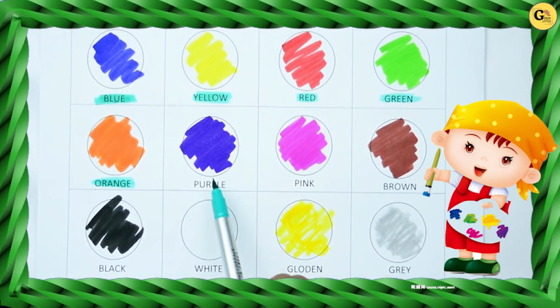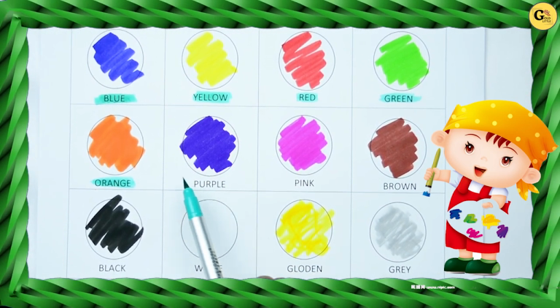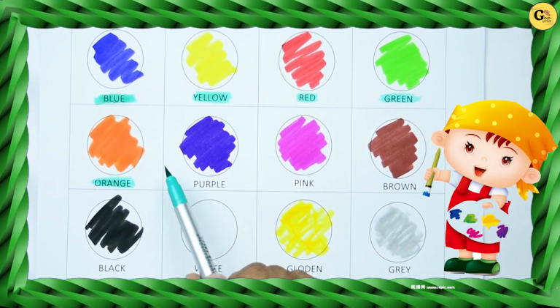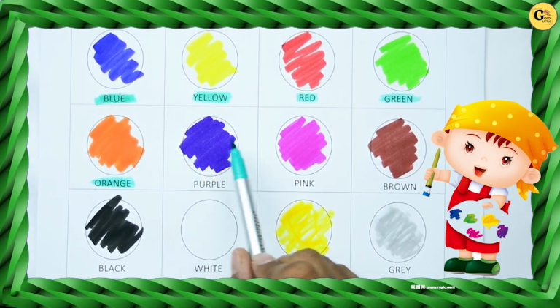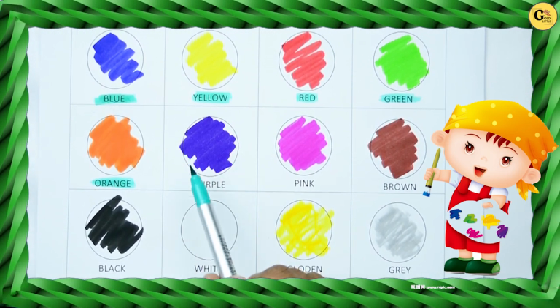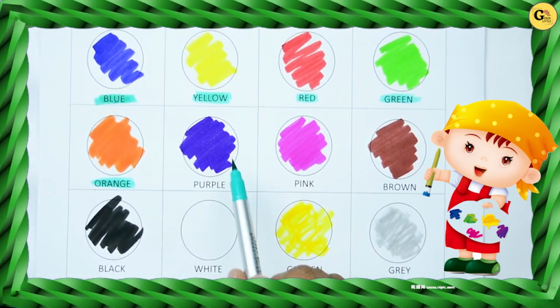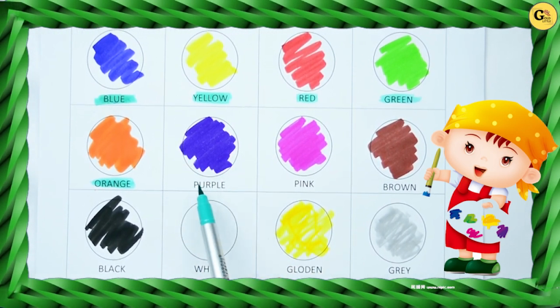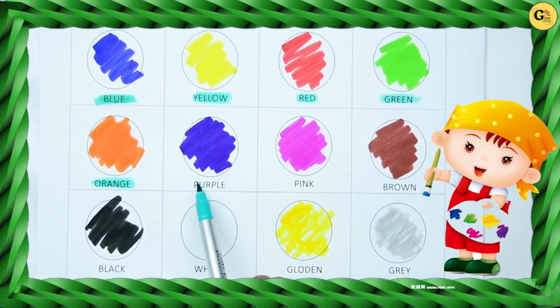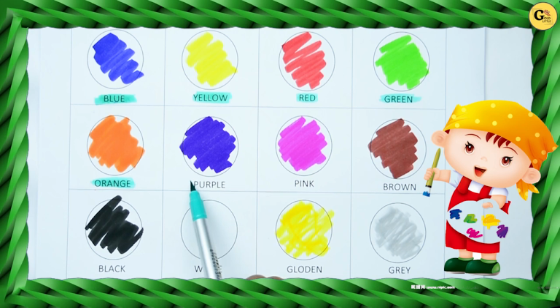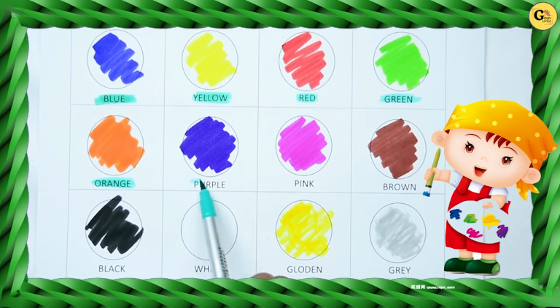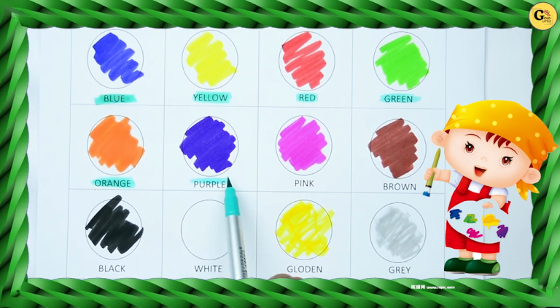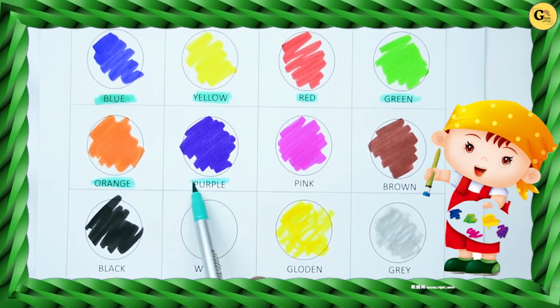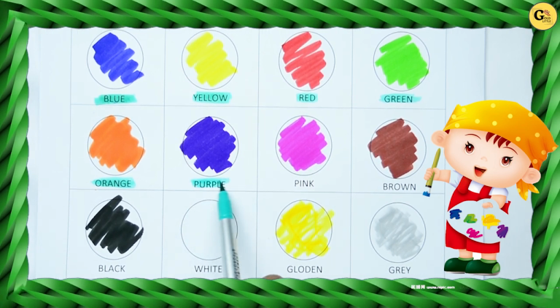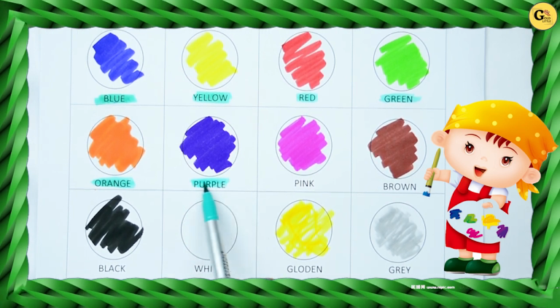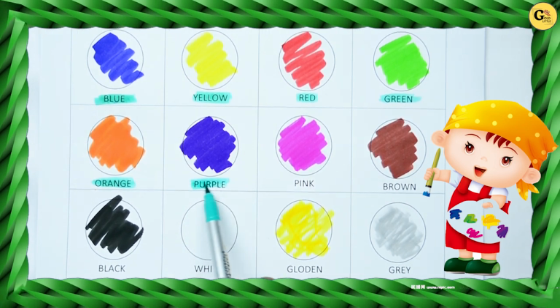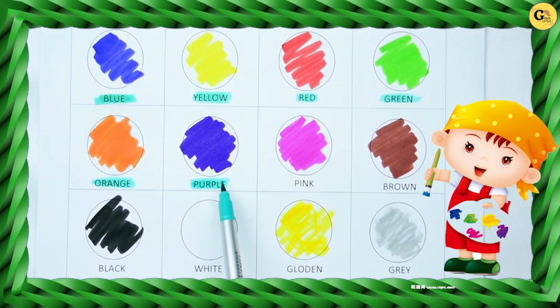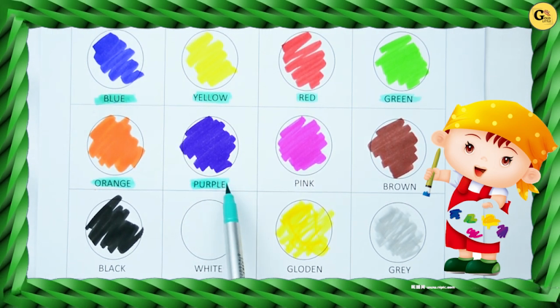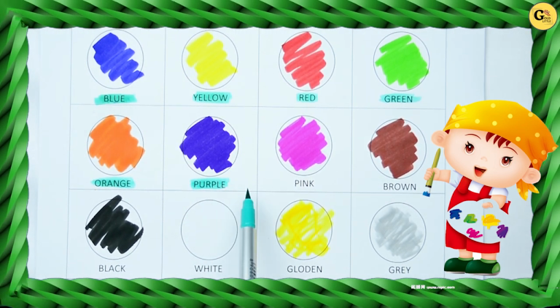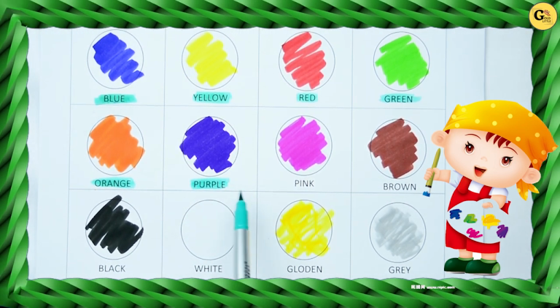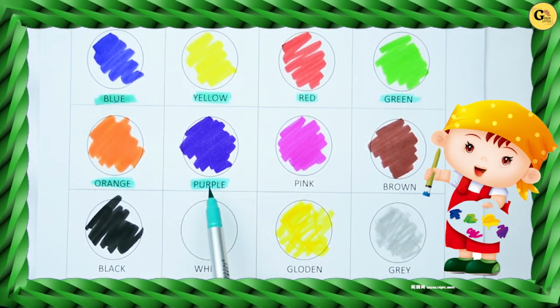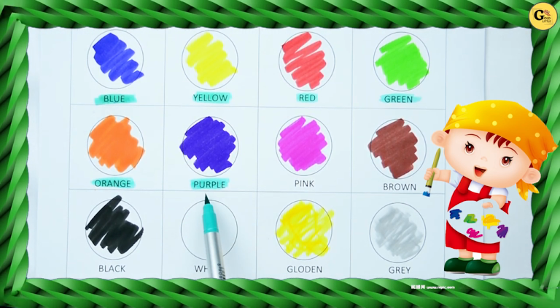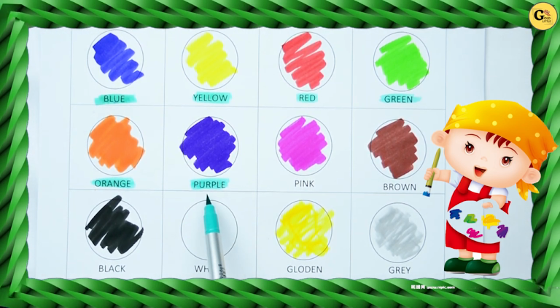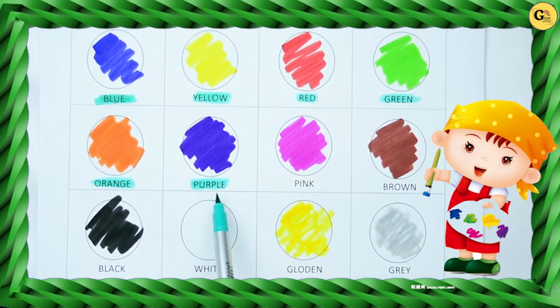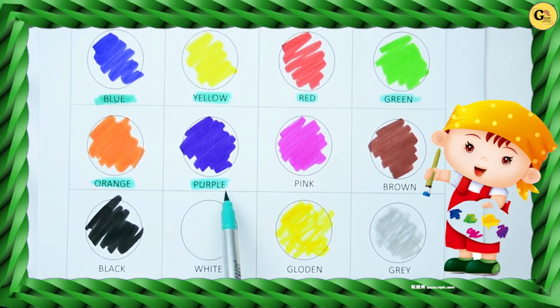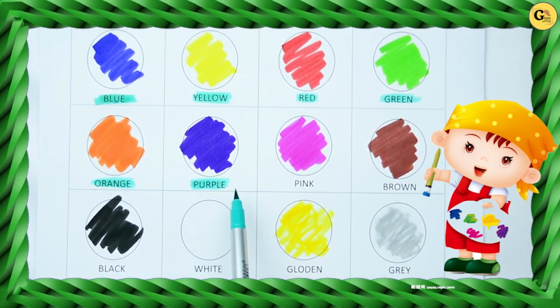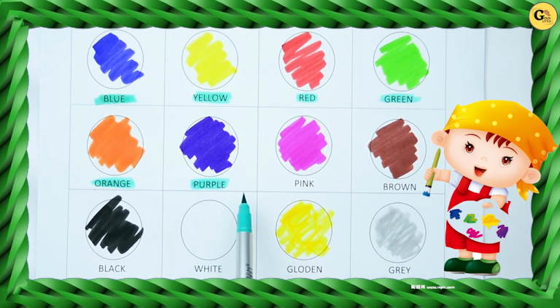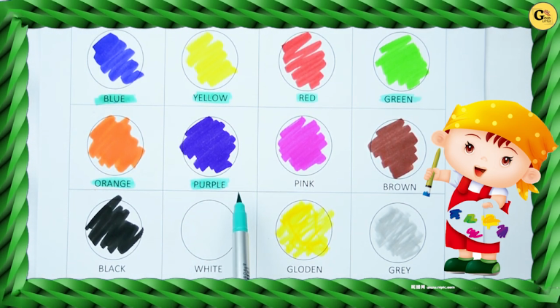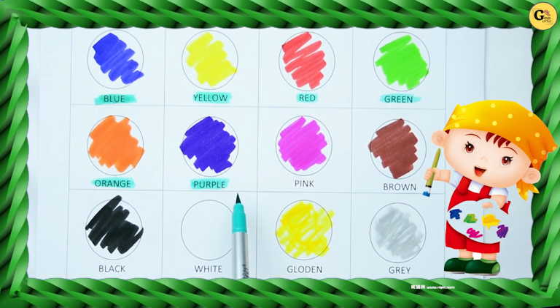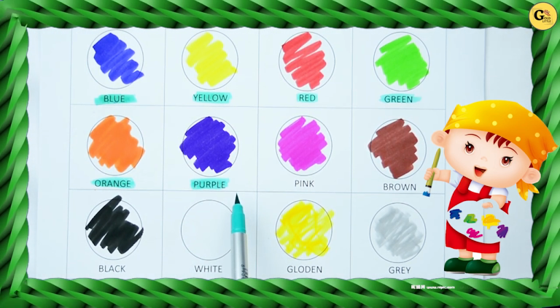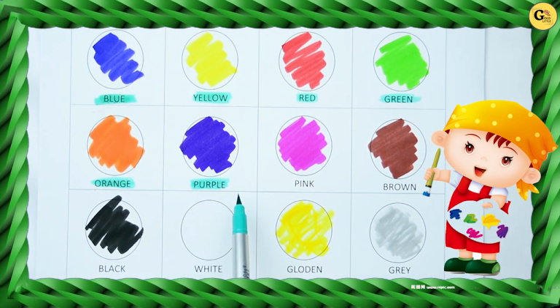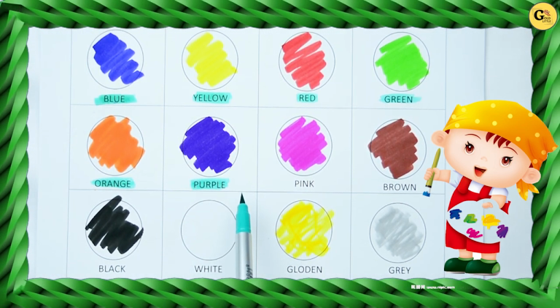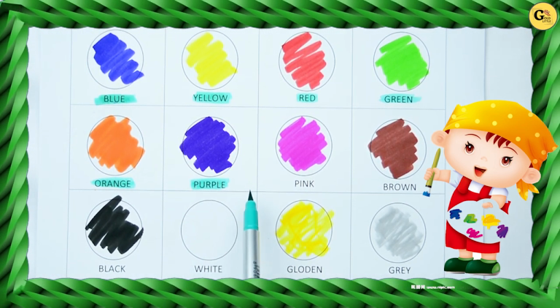Which color is this? Yes, it's purple. P-U-R-P-L-E, purple.